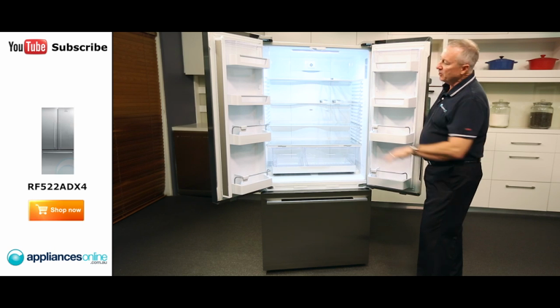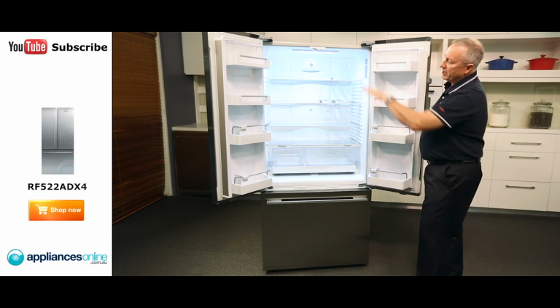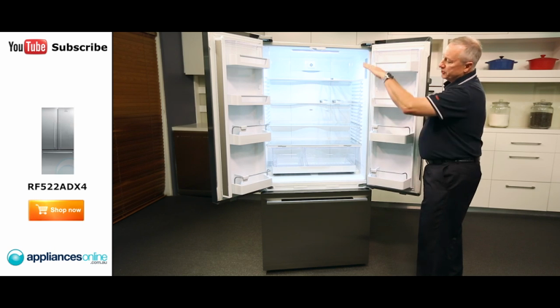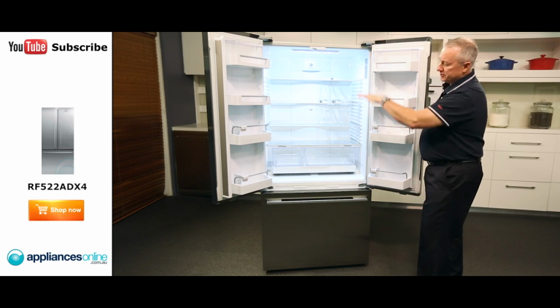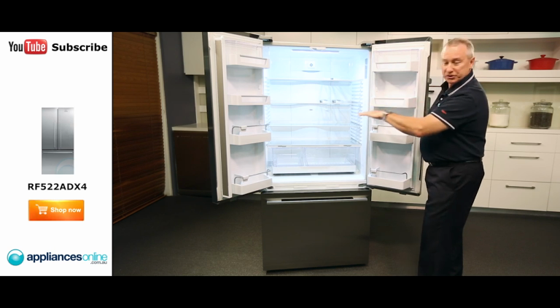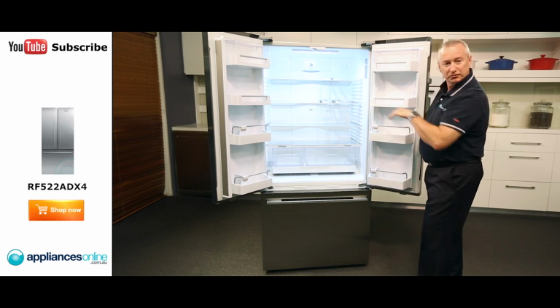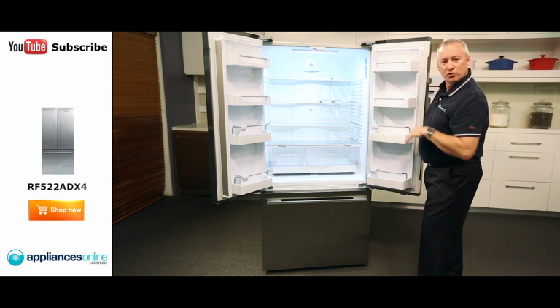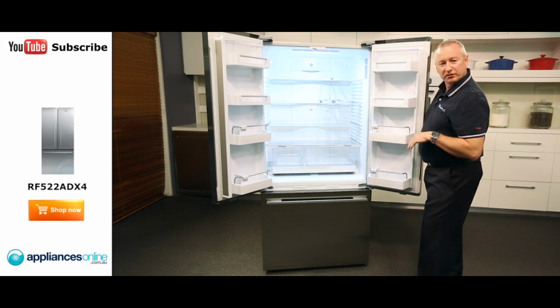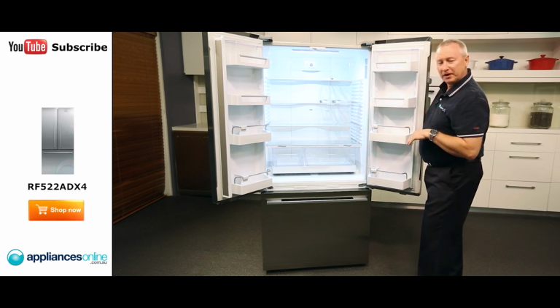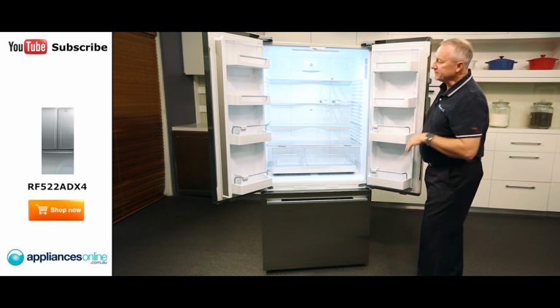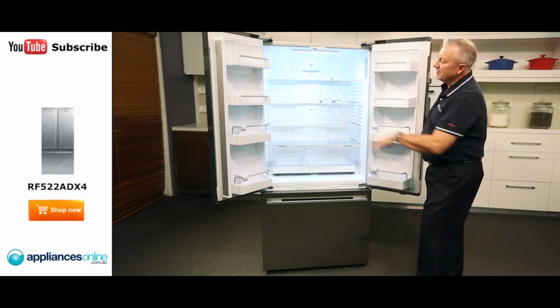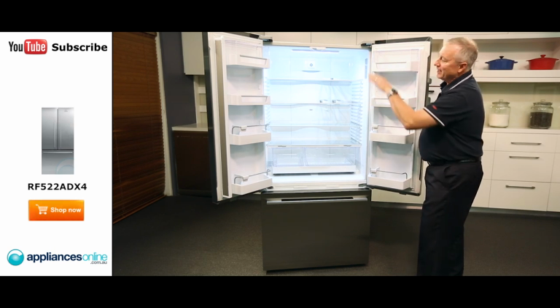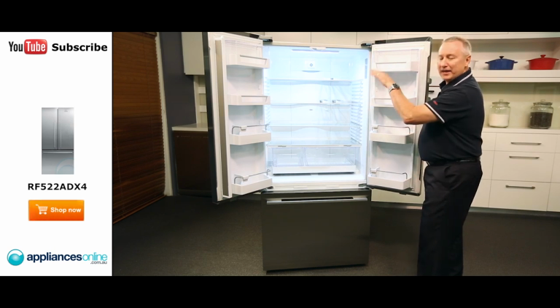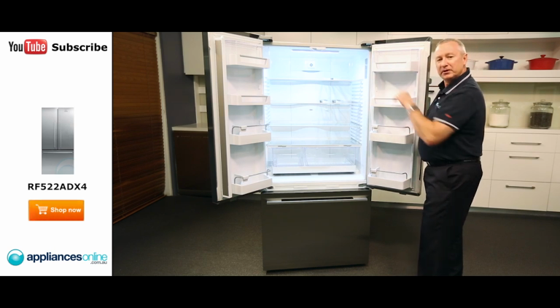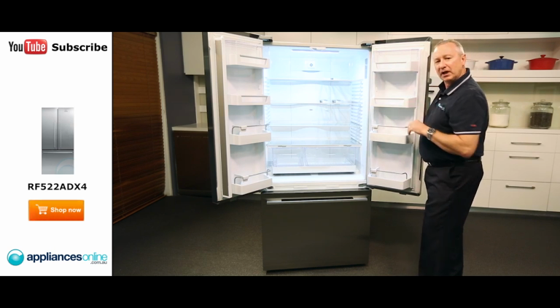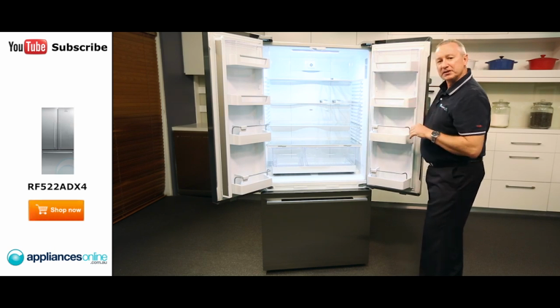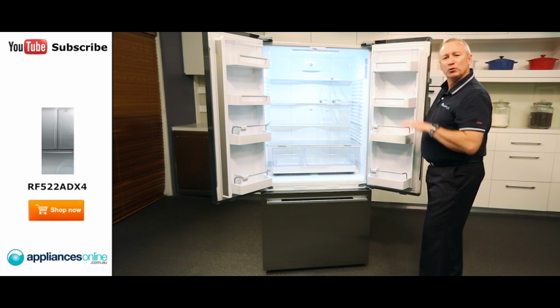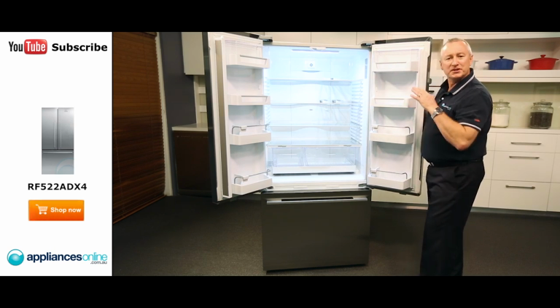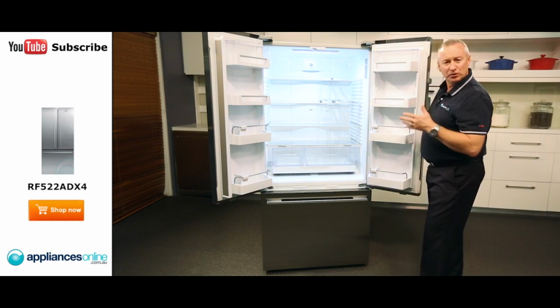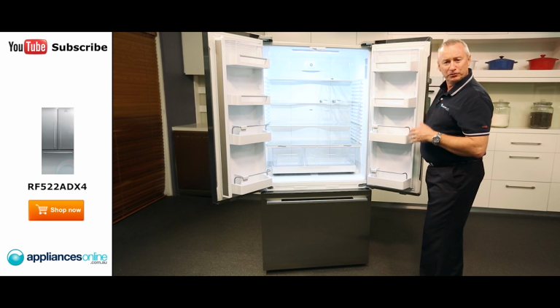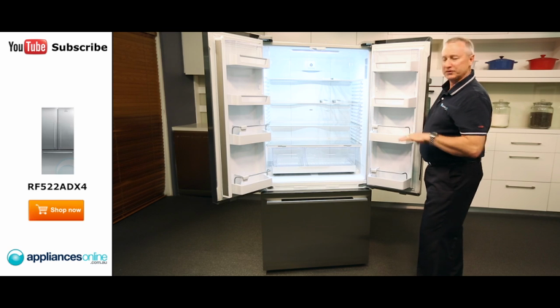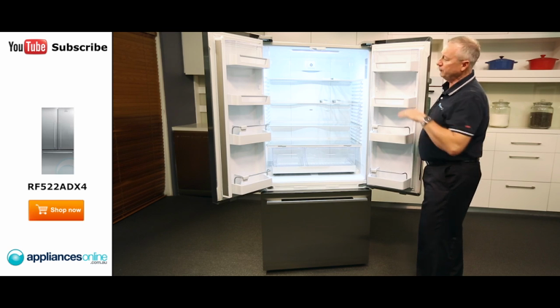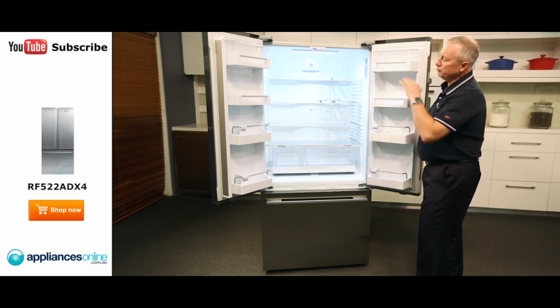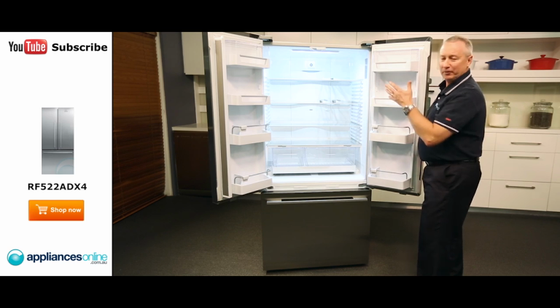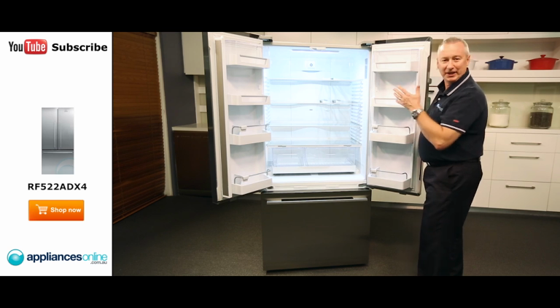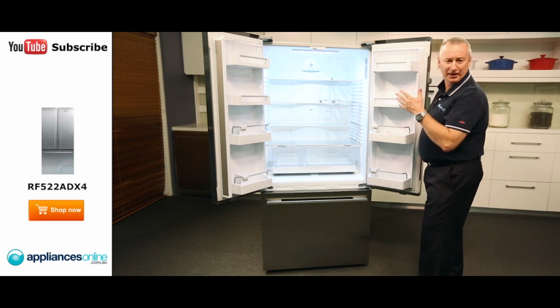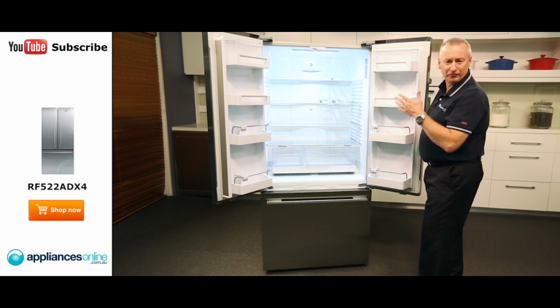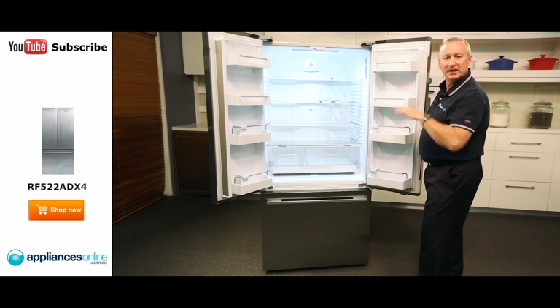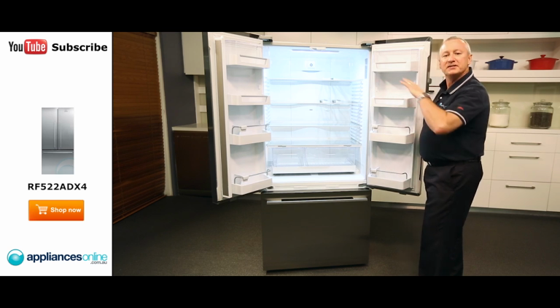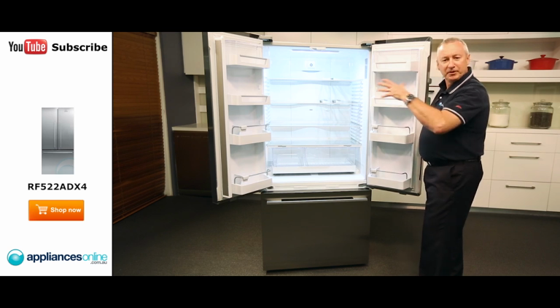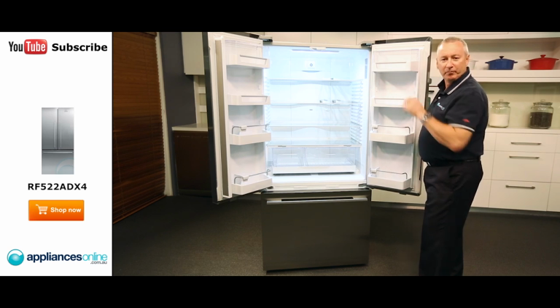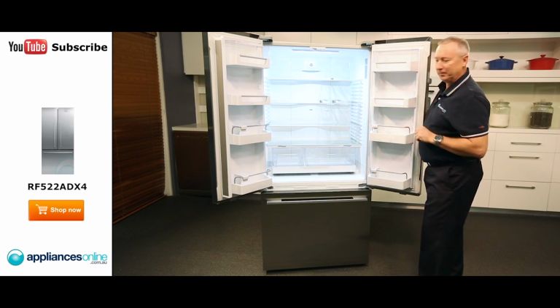We have got adjustable shelves right throughout. They are tempered glass, also spill proof. So if you do knock anything over, simply mop it up.